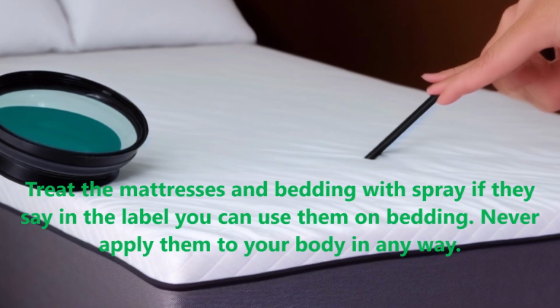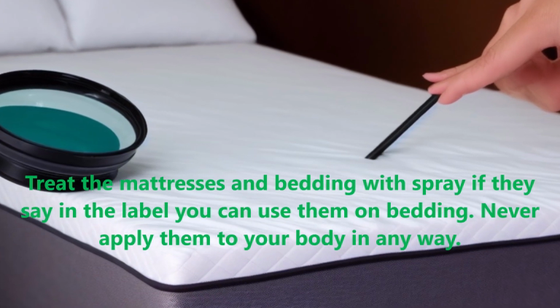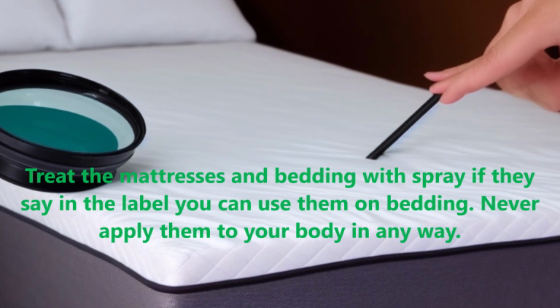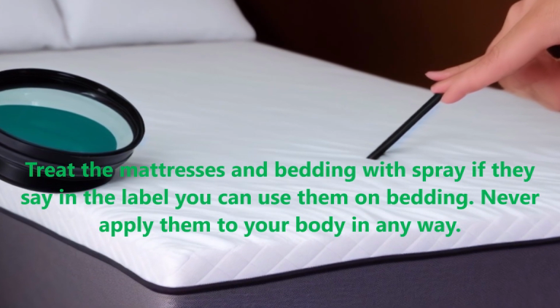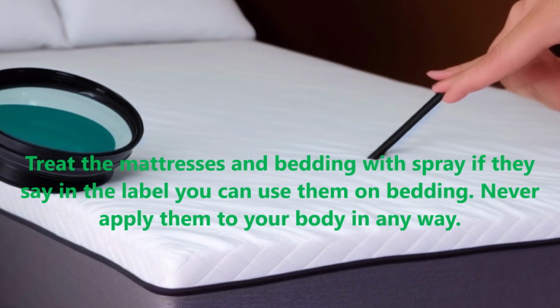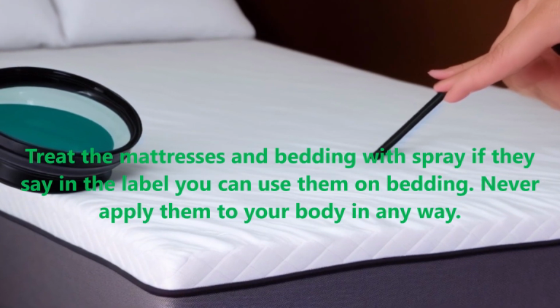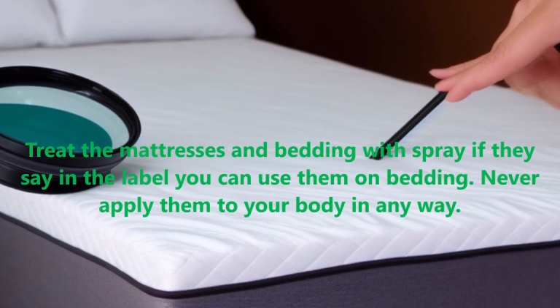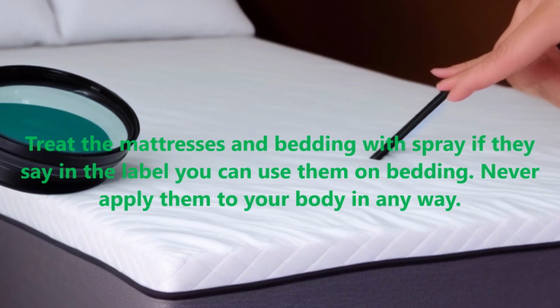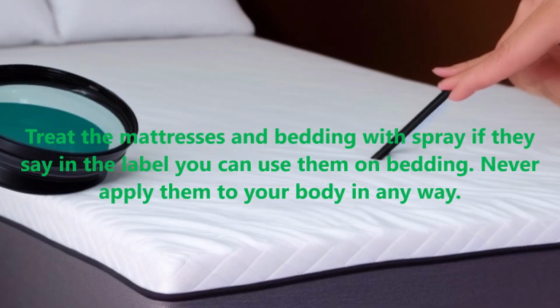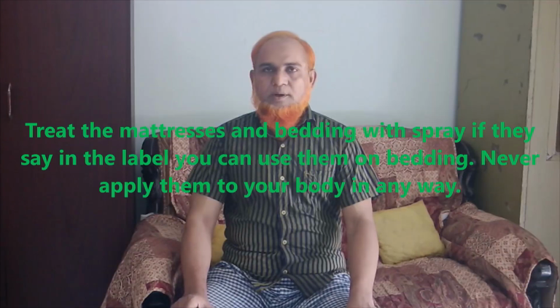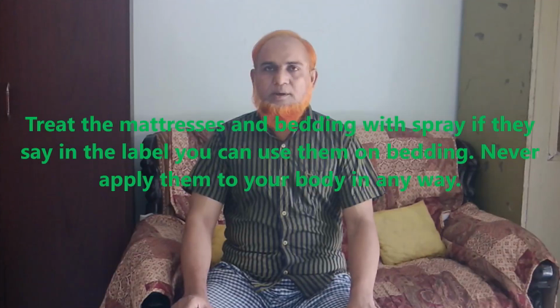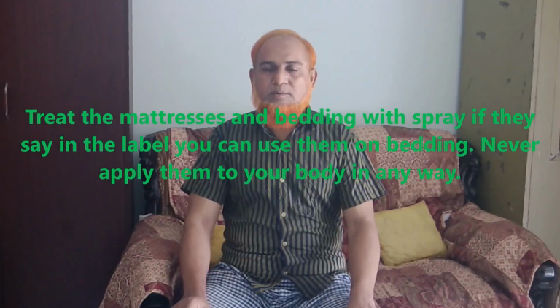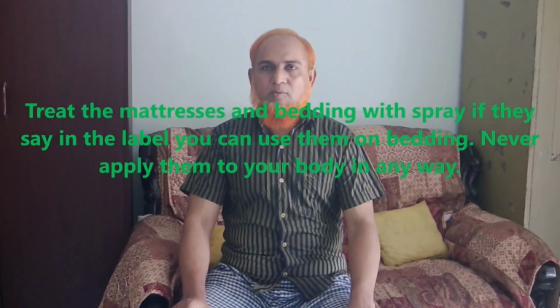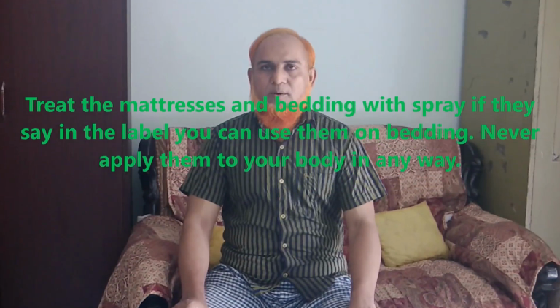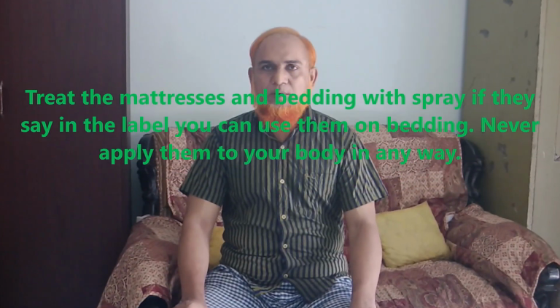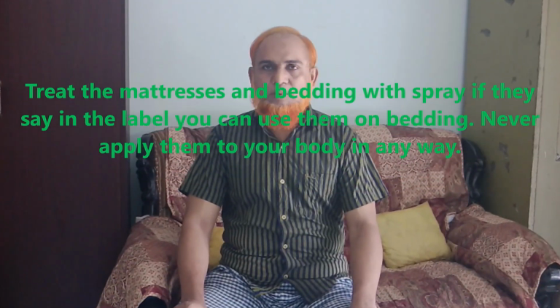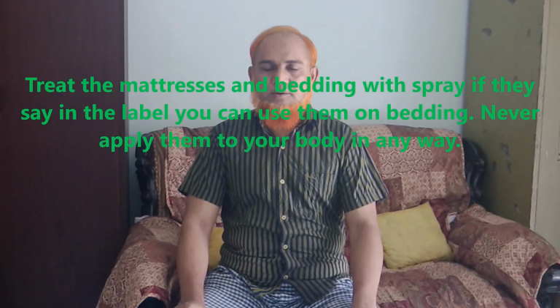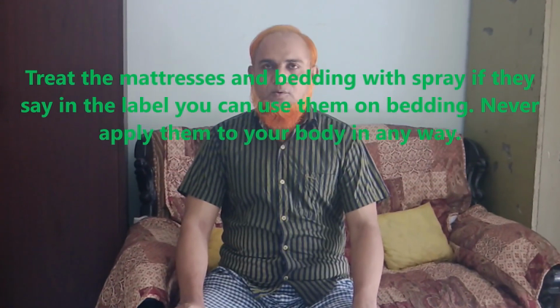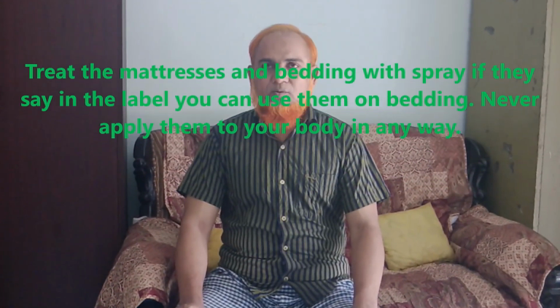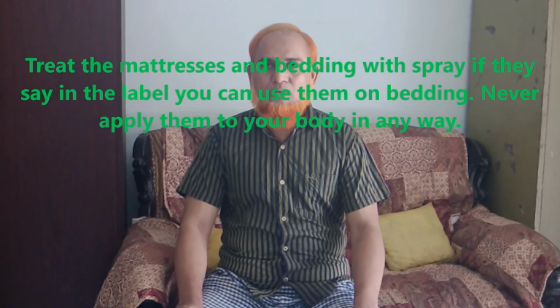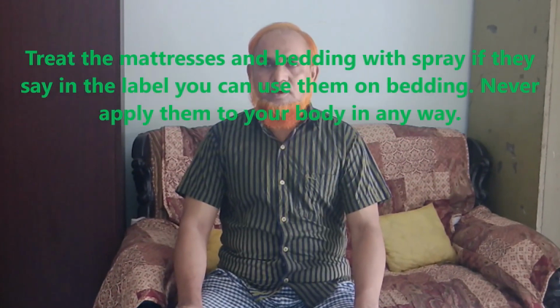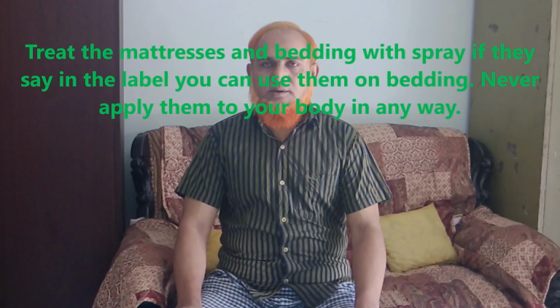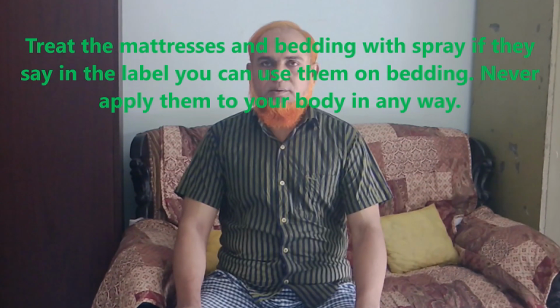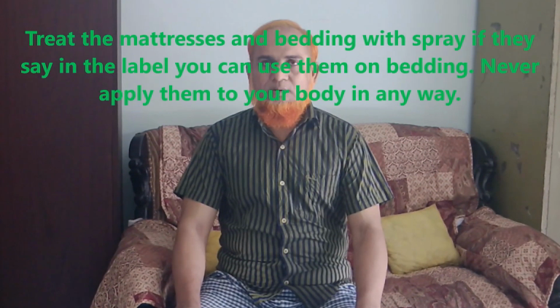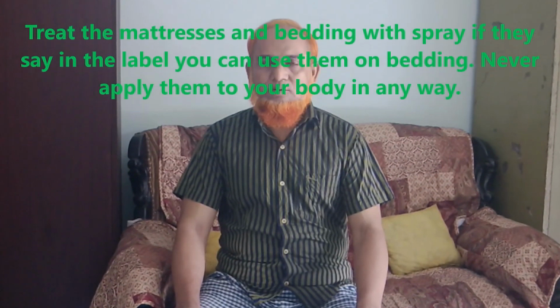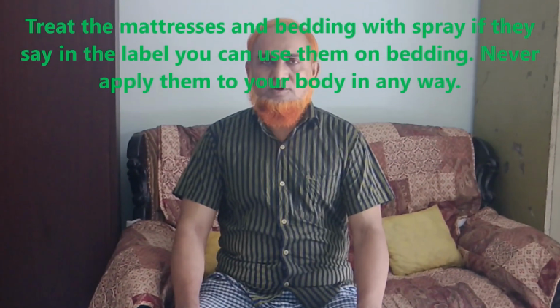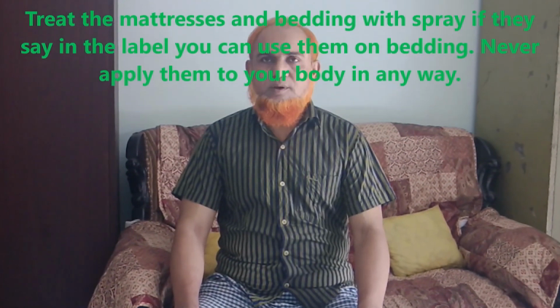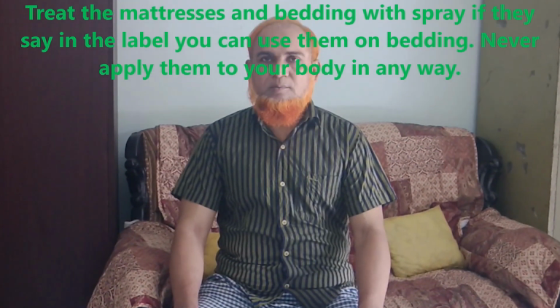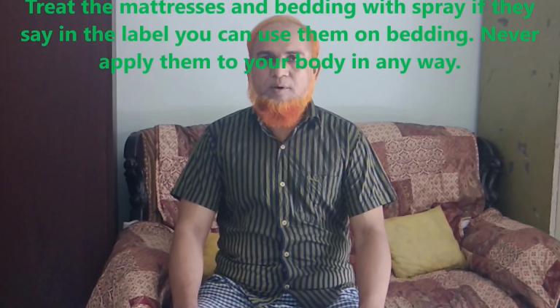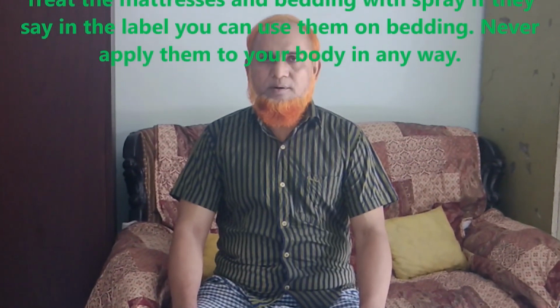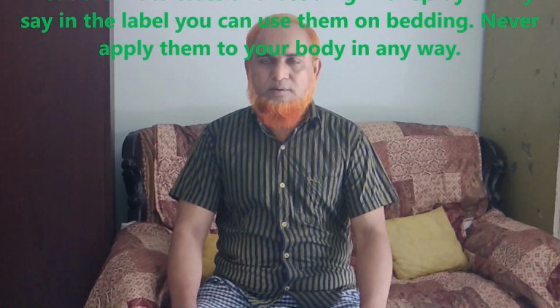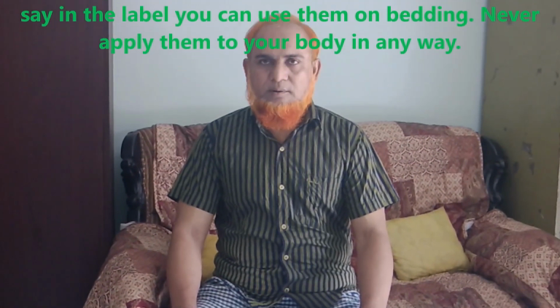Only use sprays on bedding if the label explicitly permits it. Never apply pesticides to your body in any way.